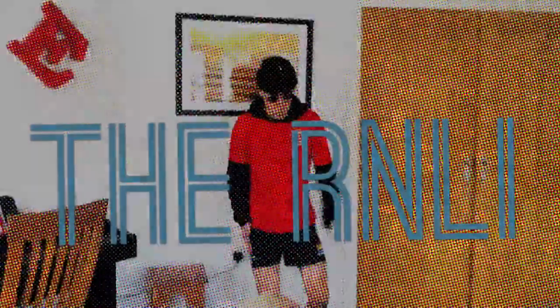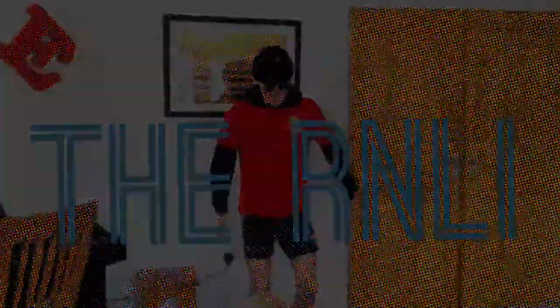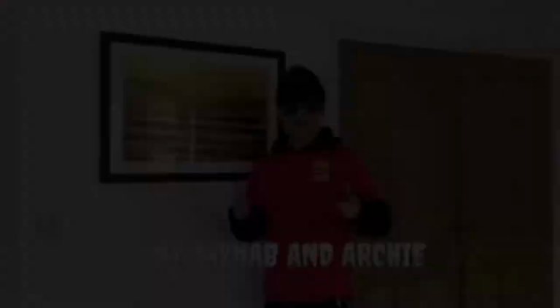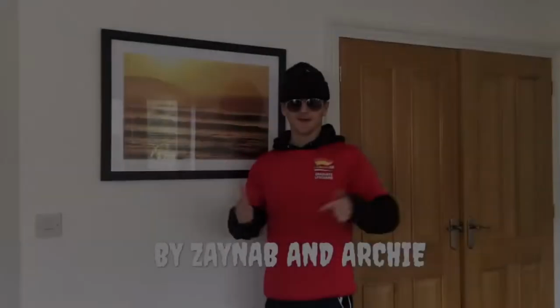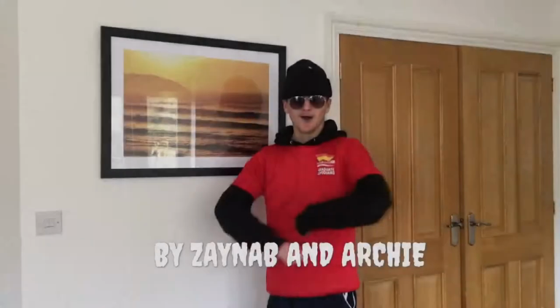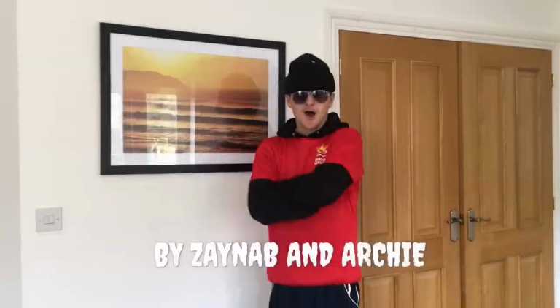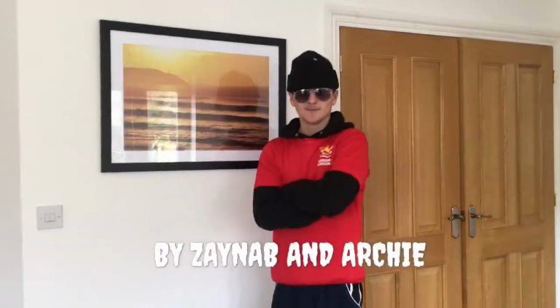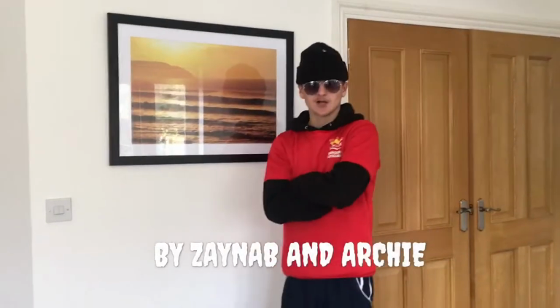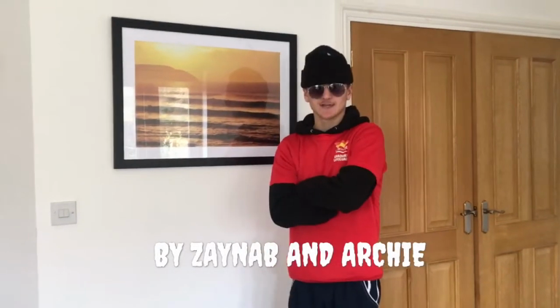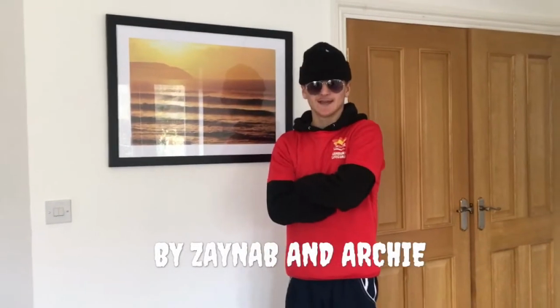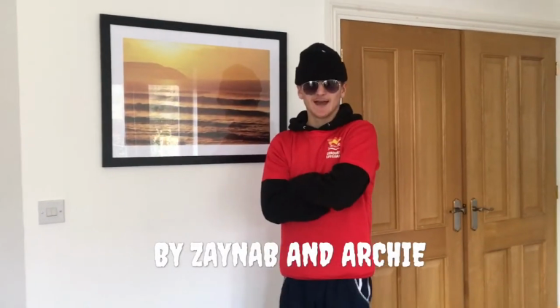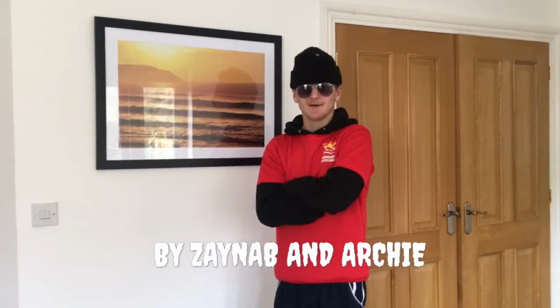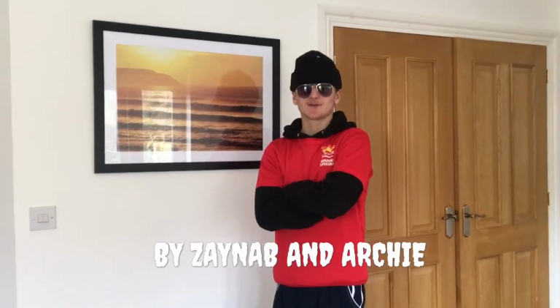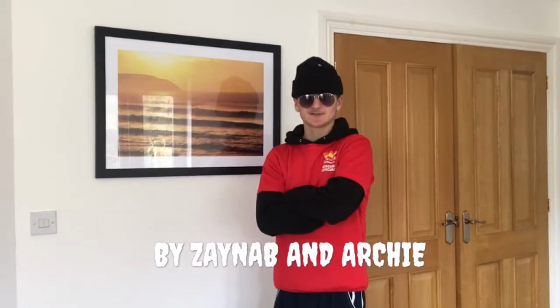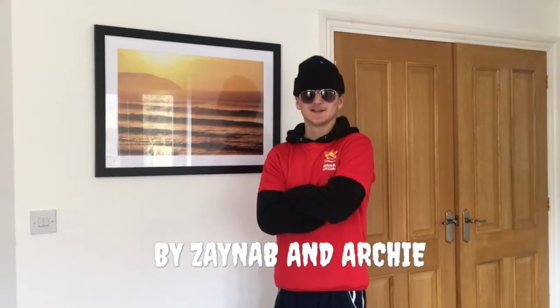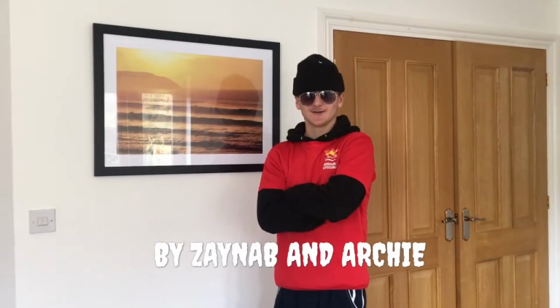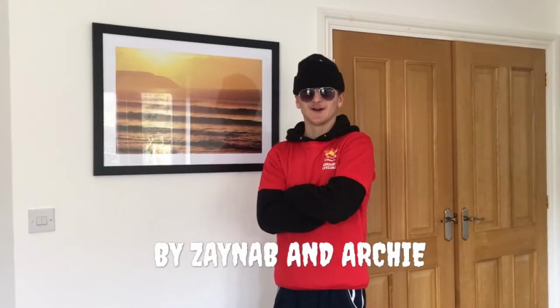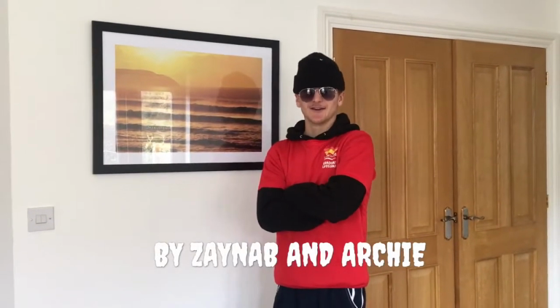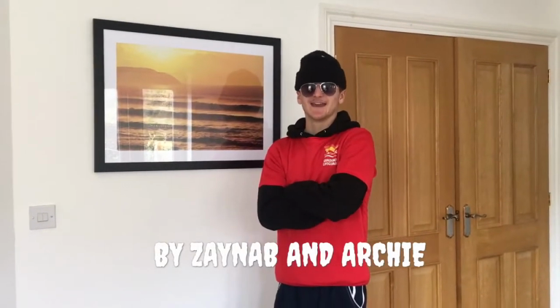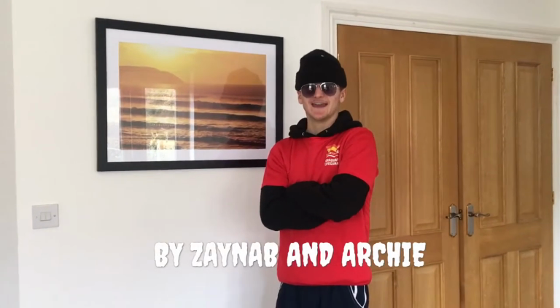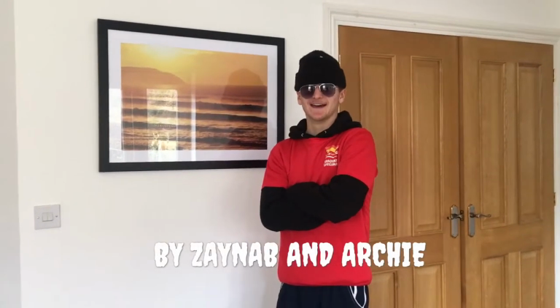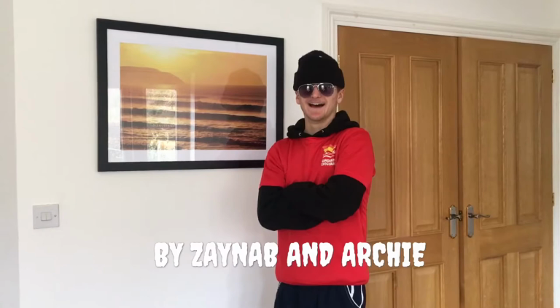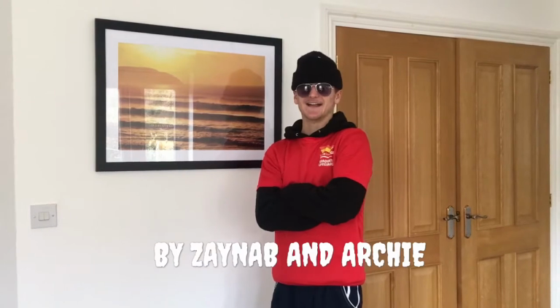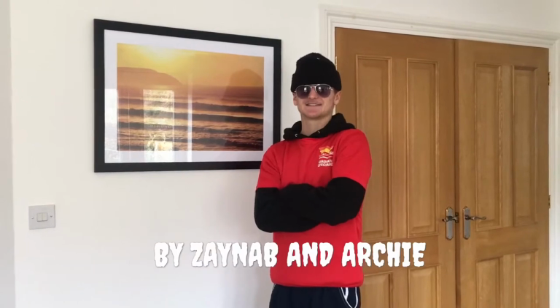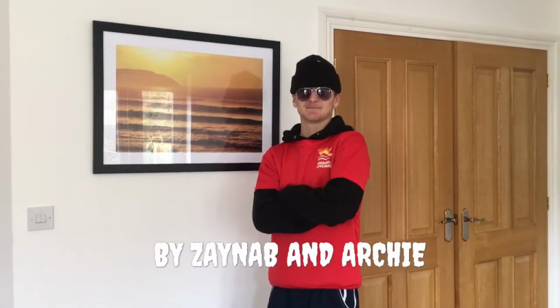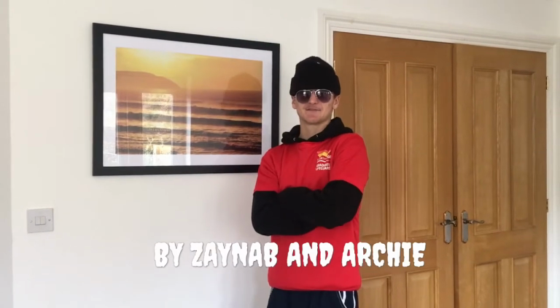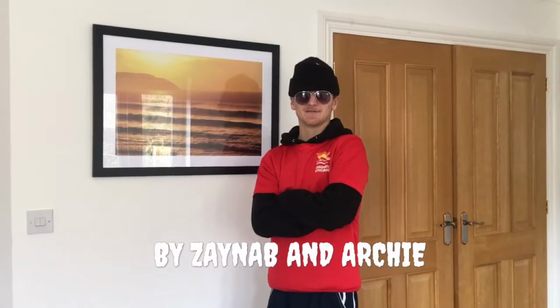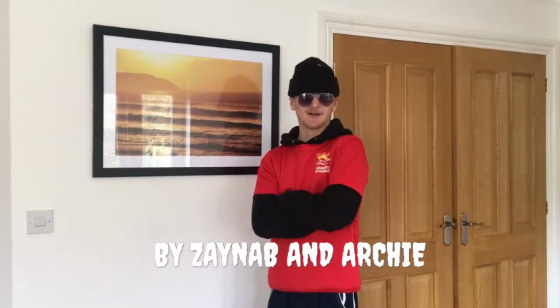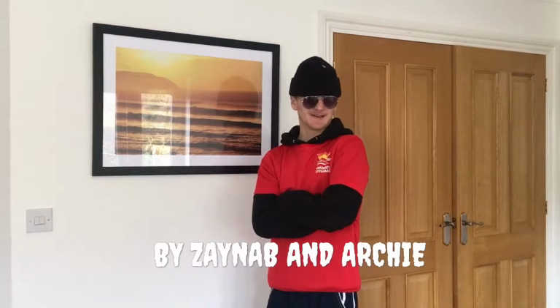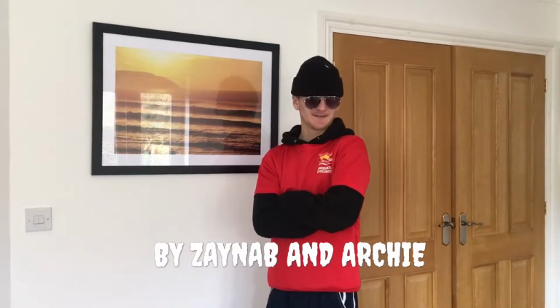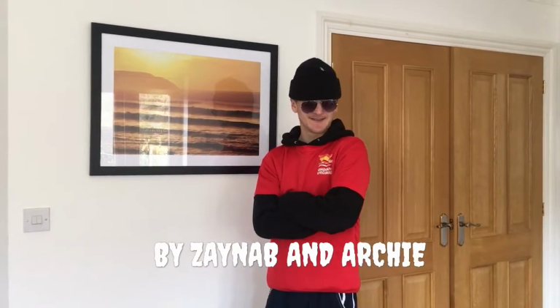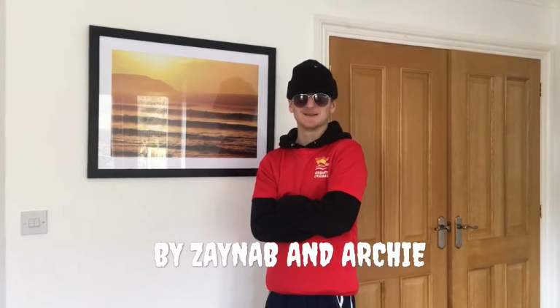Hi, I'm Archie and I'm a graduate lifeguard here at the Simple Surf Lifesaving Team.